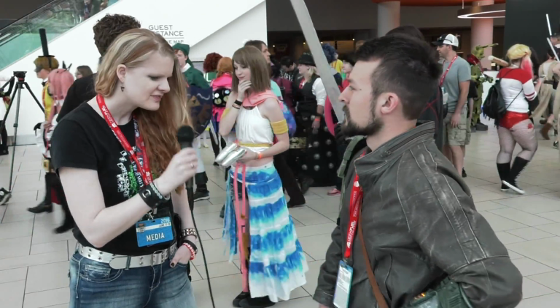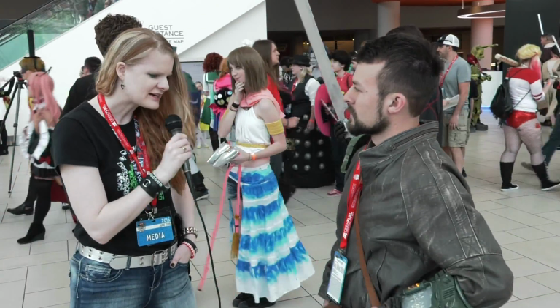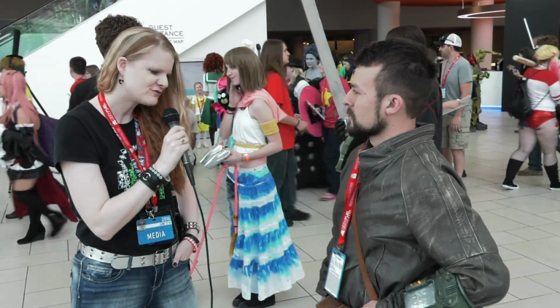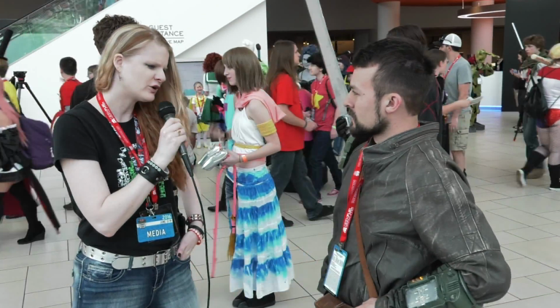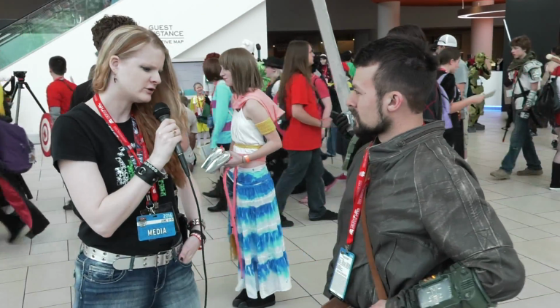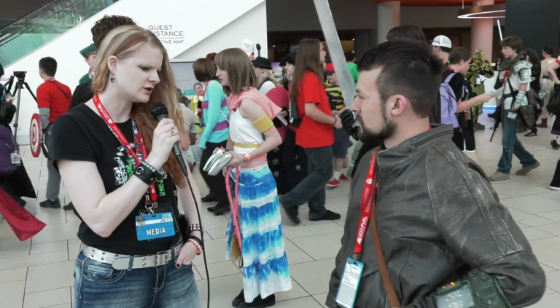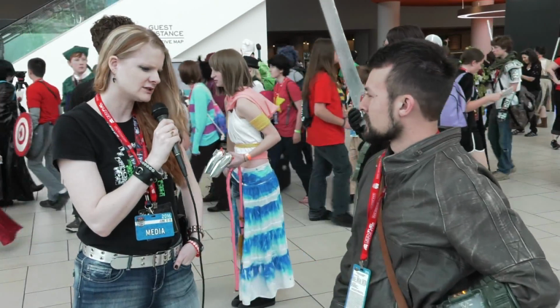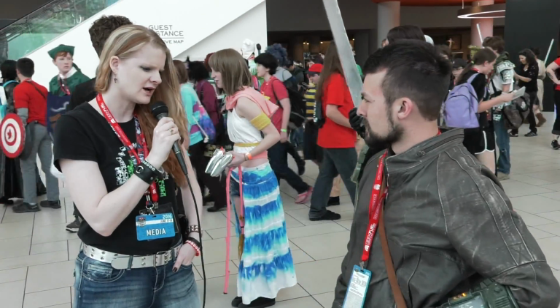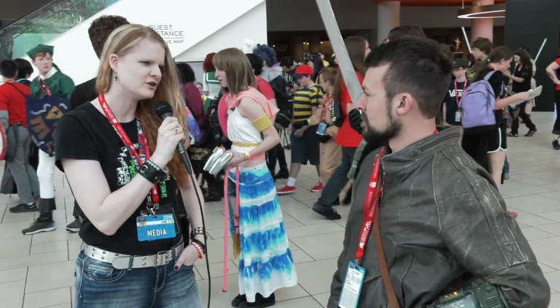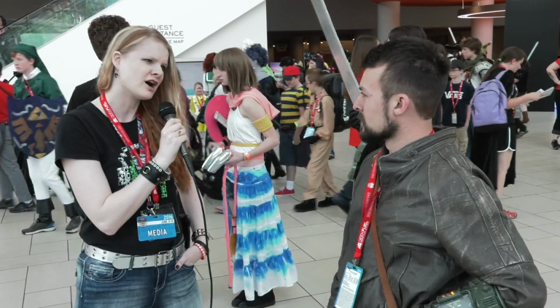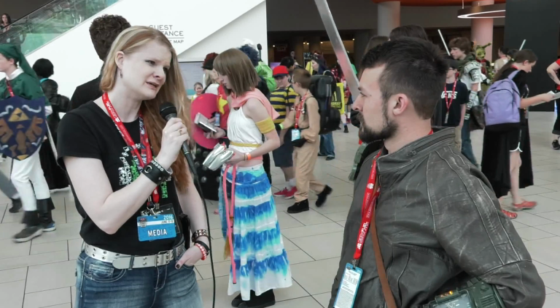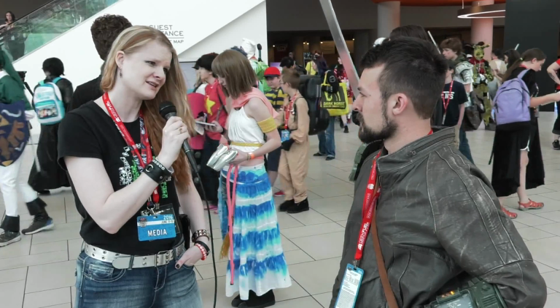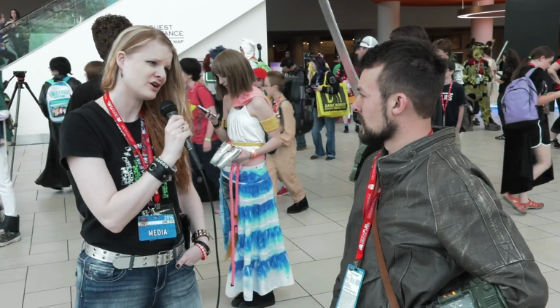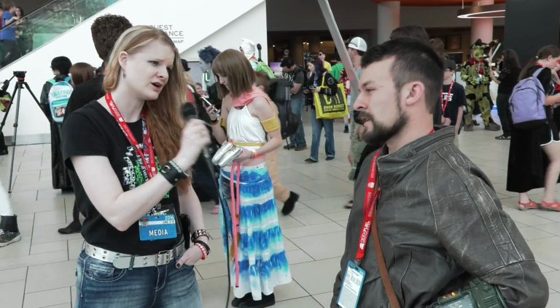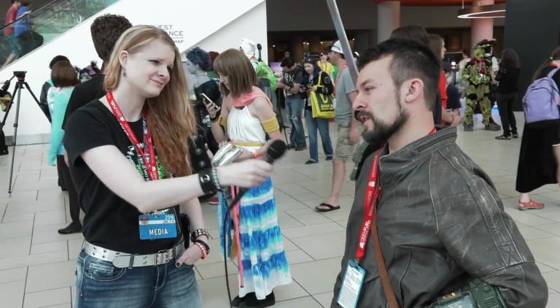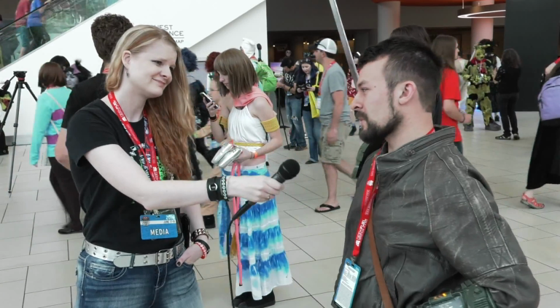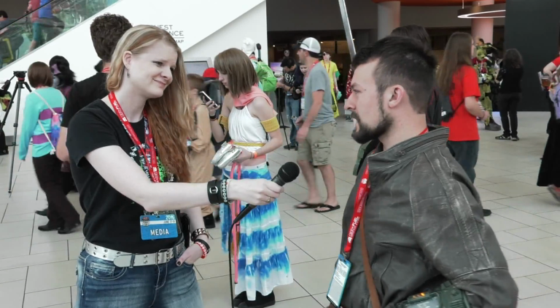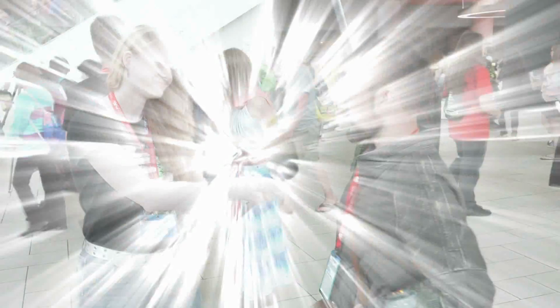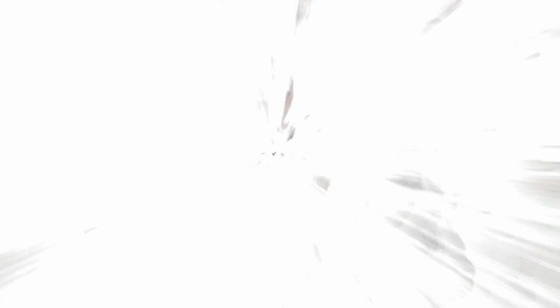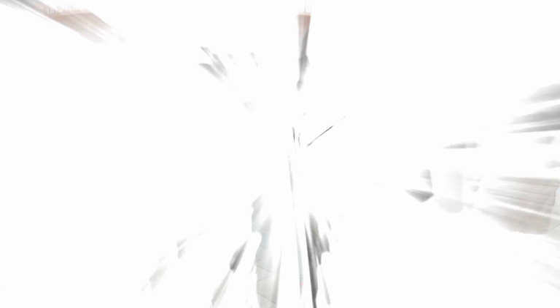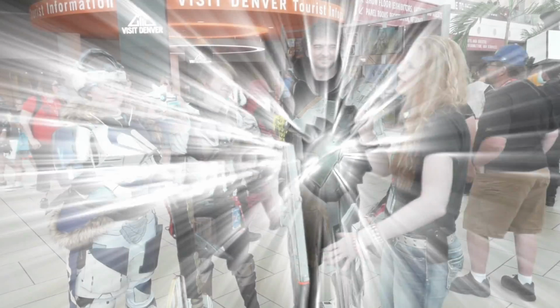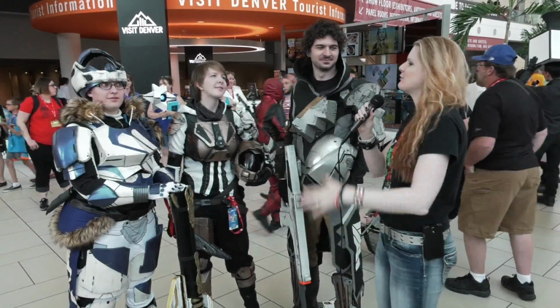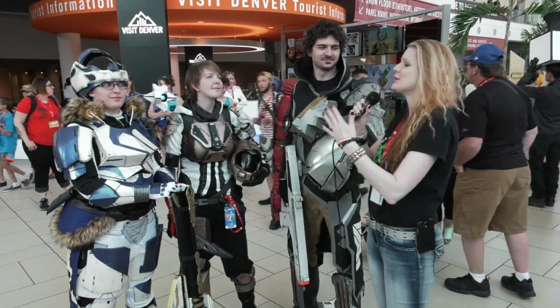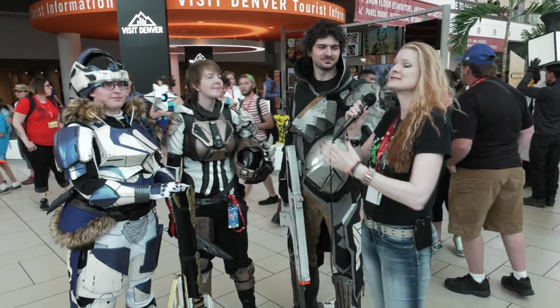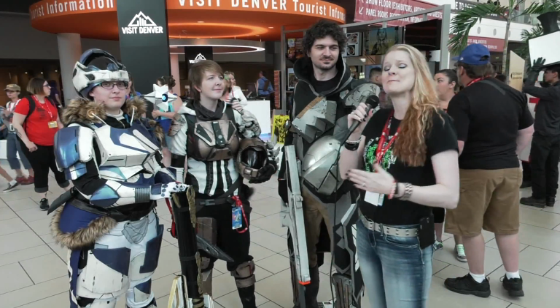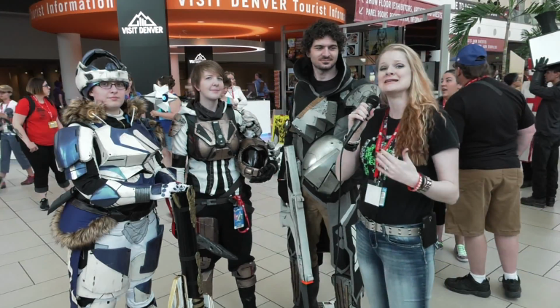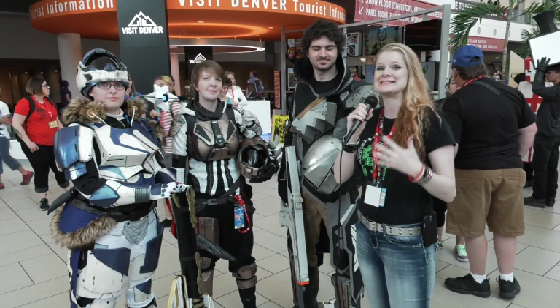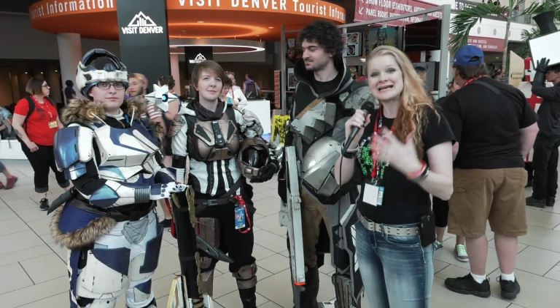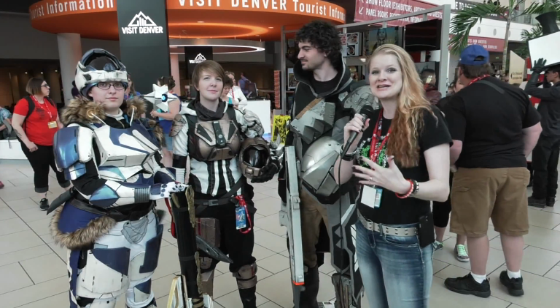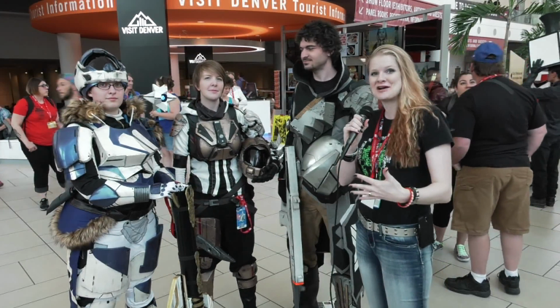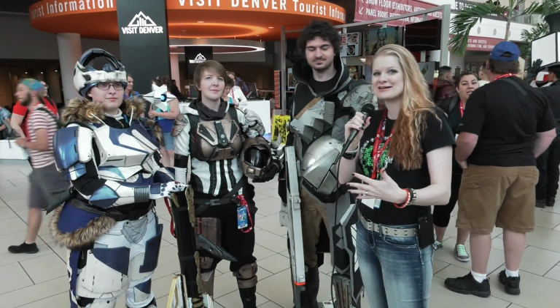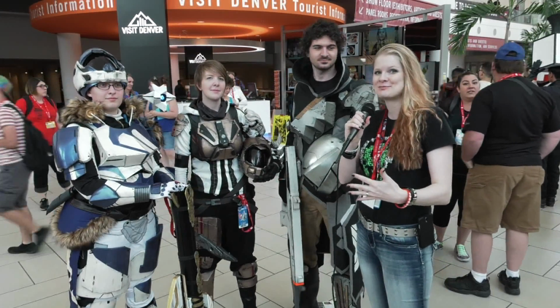That is very cool. No dog meat today, though, huh? No dog meat today. We're here with some amazing Destiny cosplay.